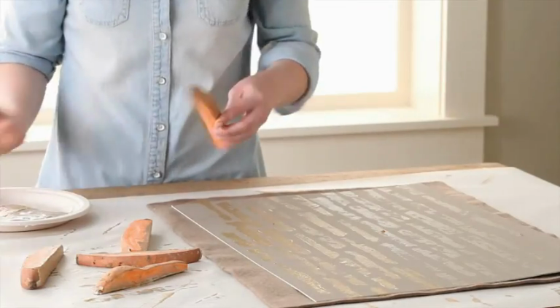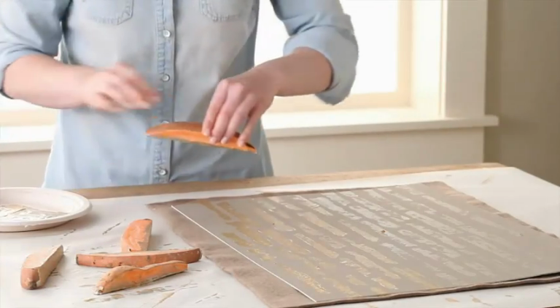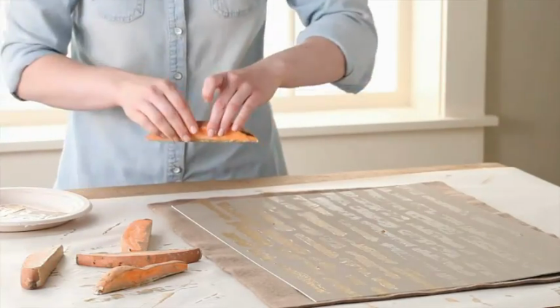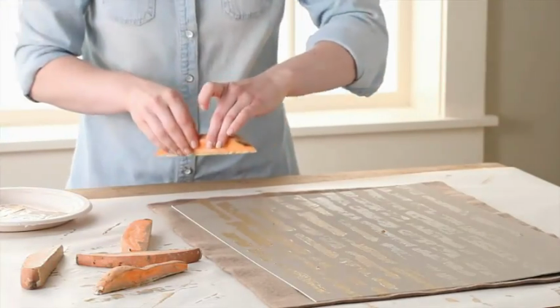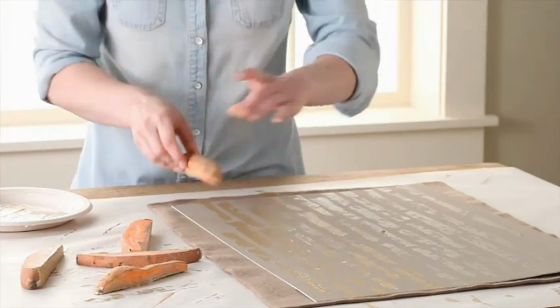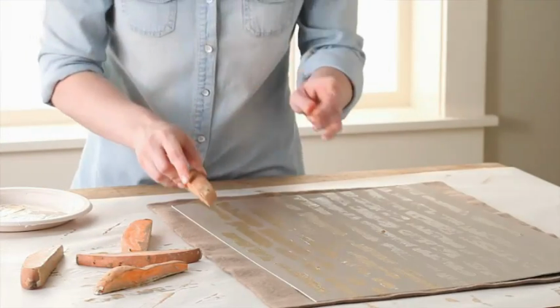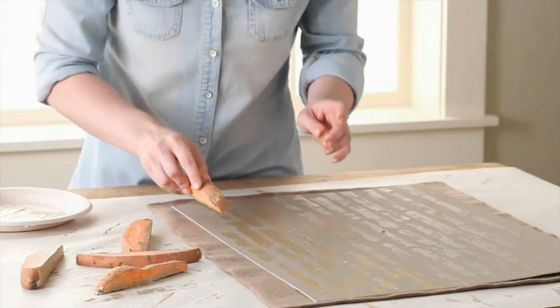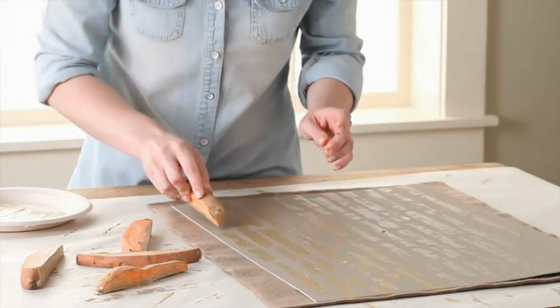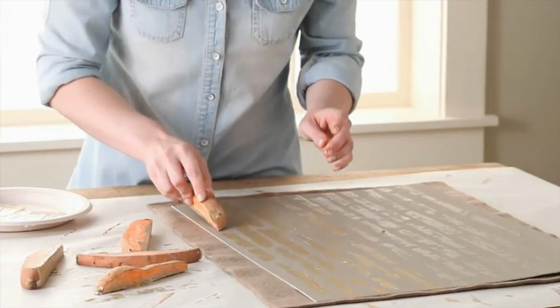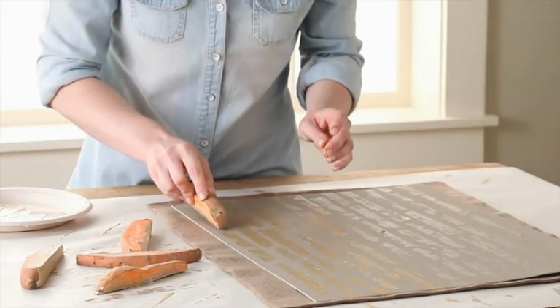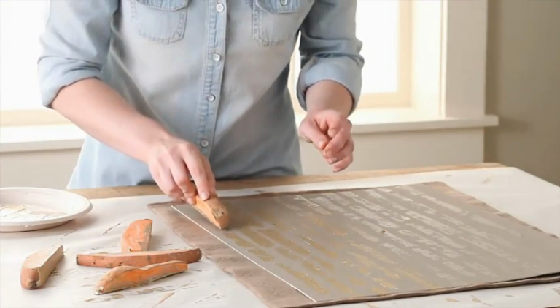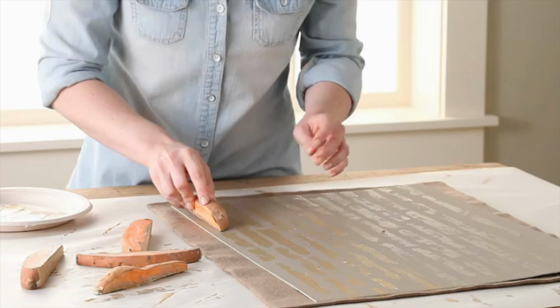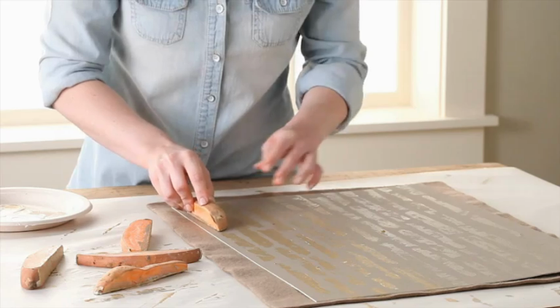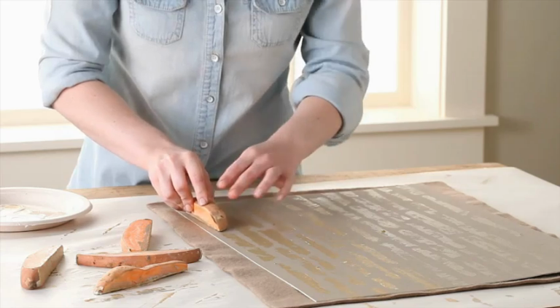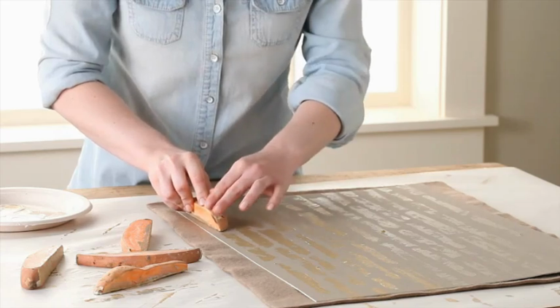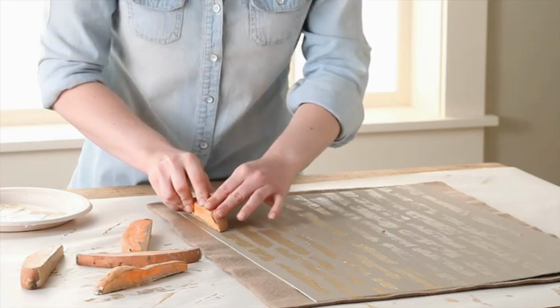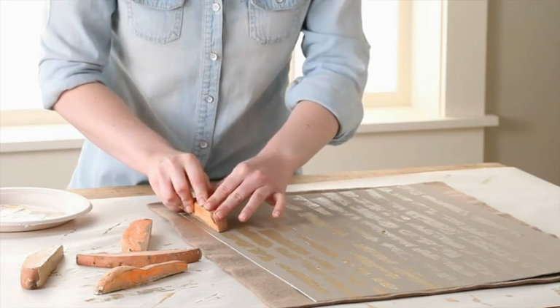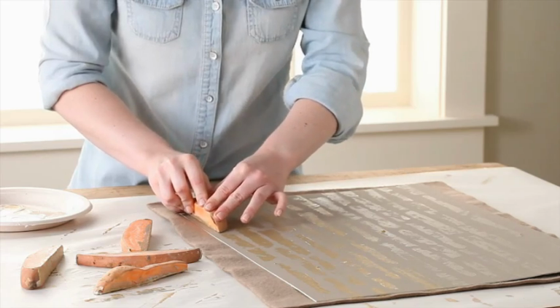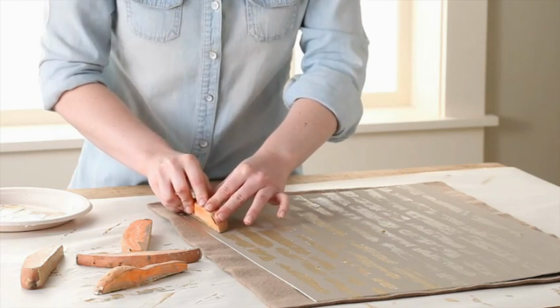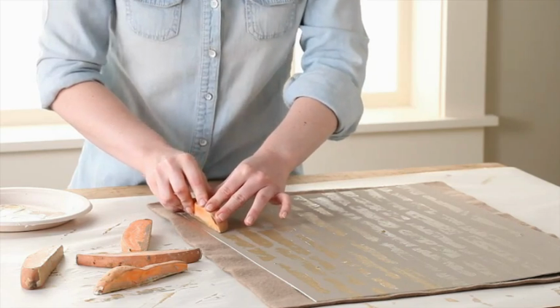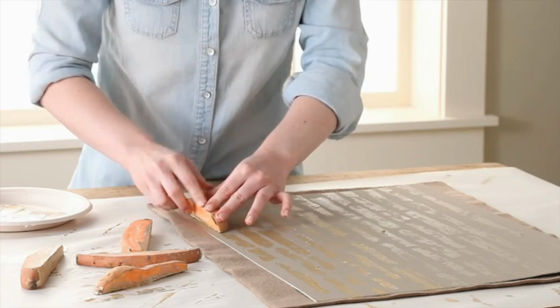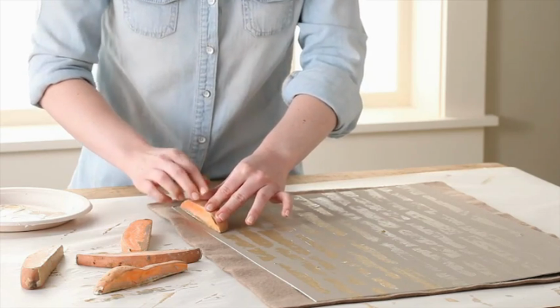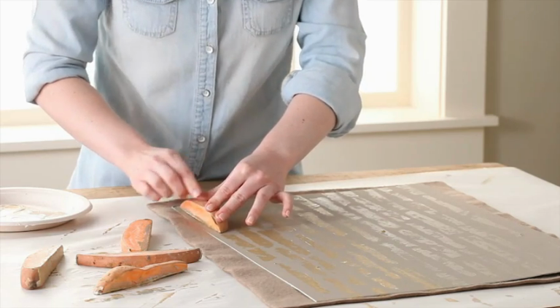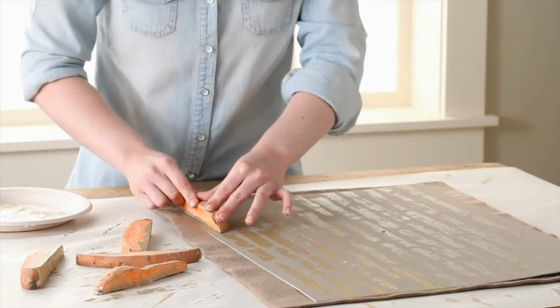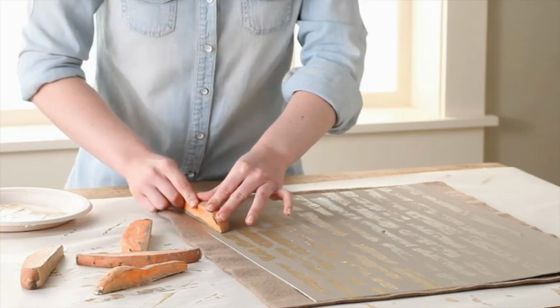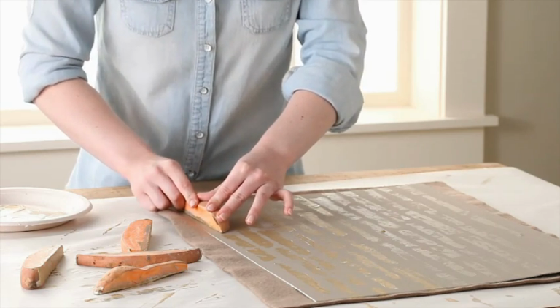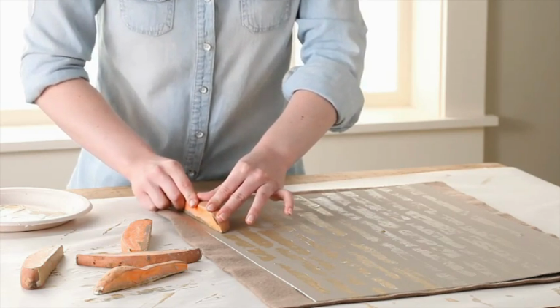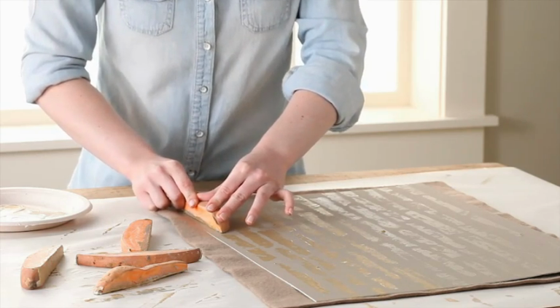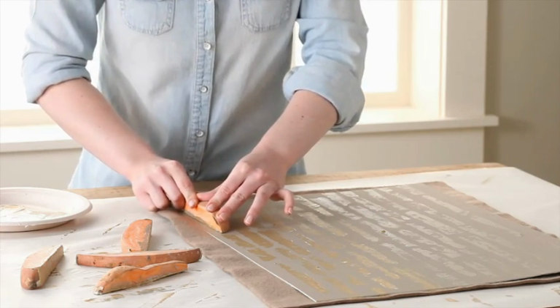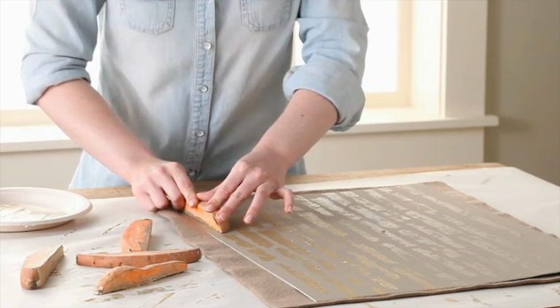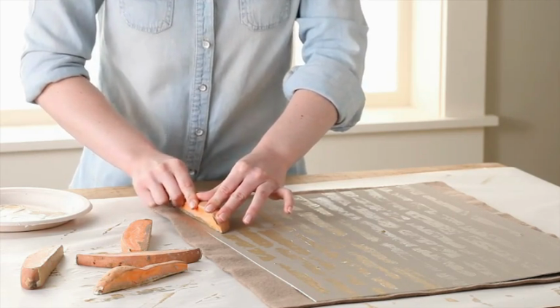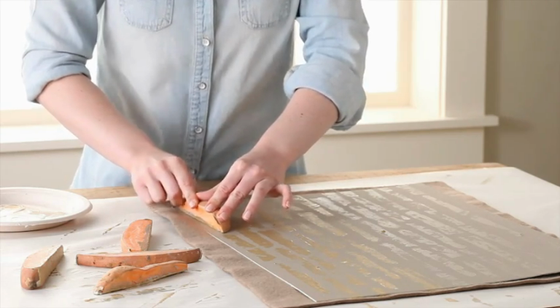When half the board is stamped, switch to a second paint color. Continue stamping until the board is full.